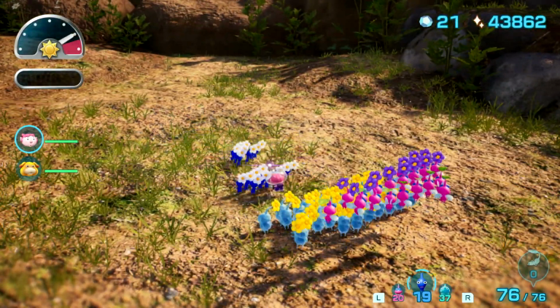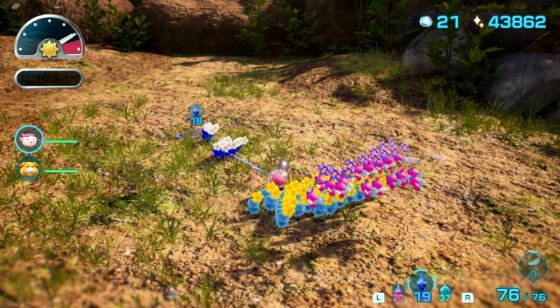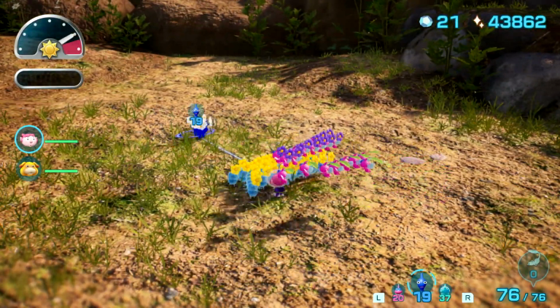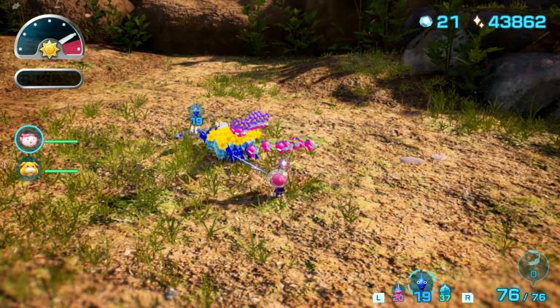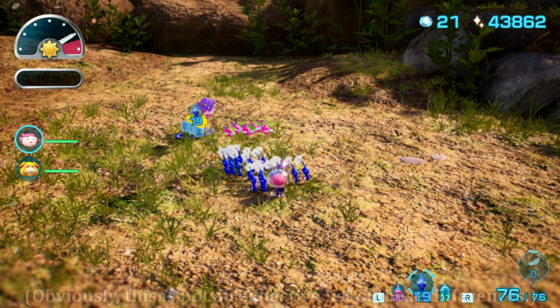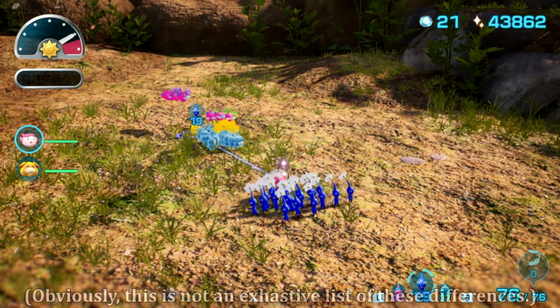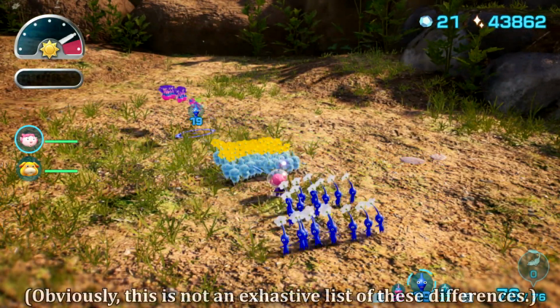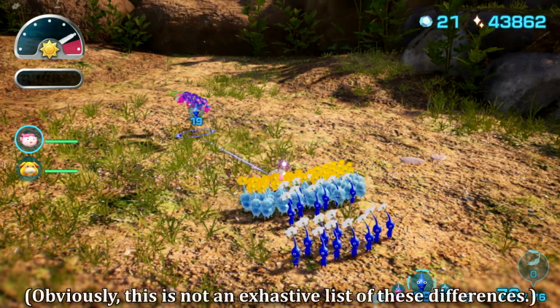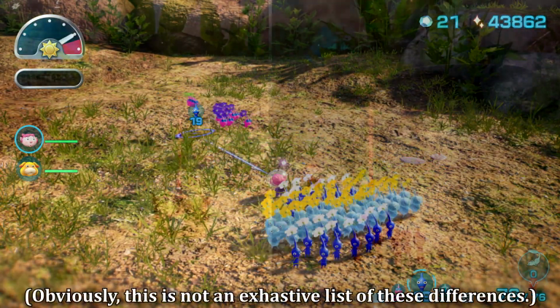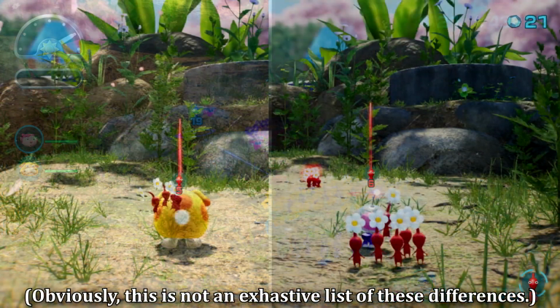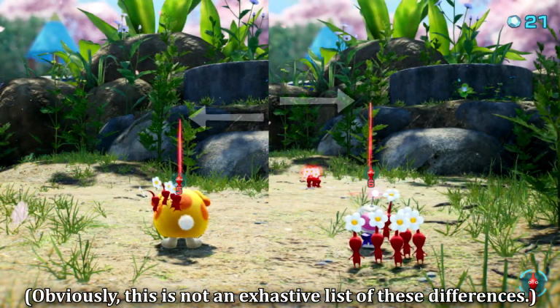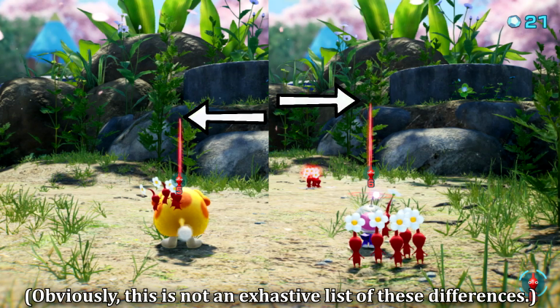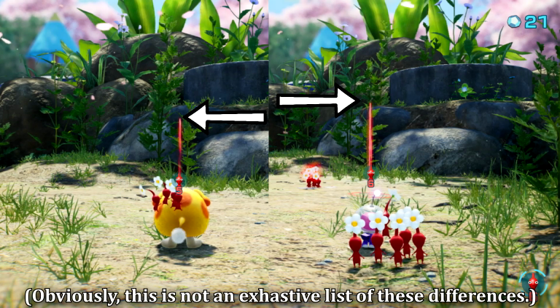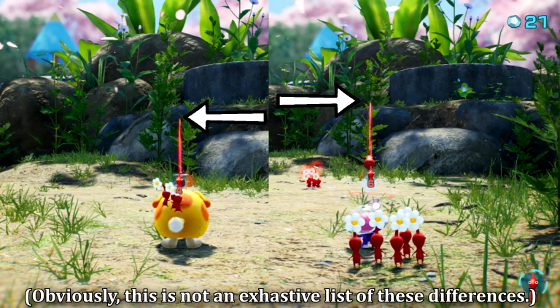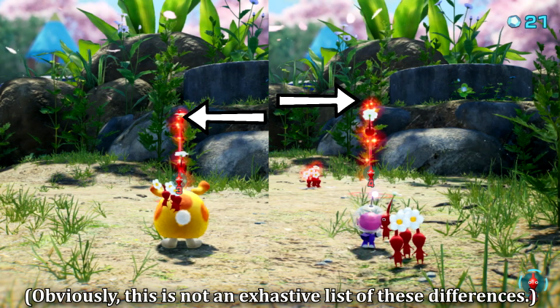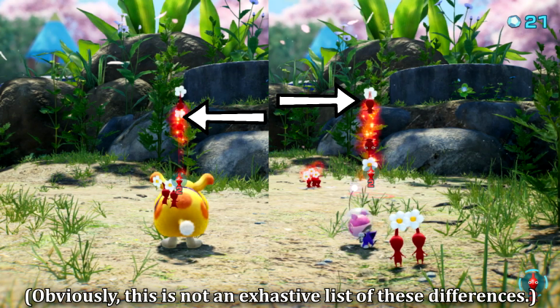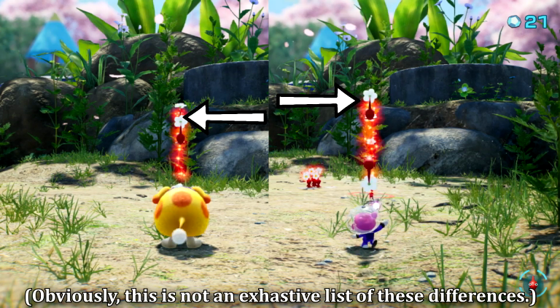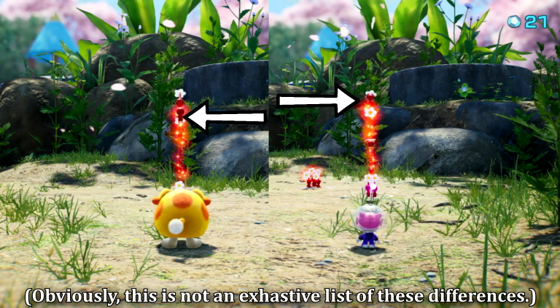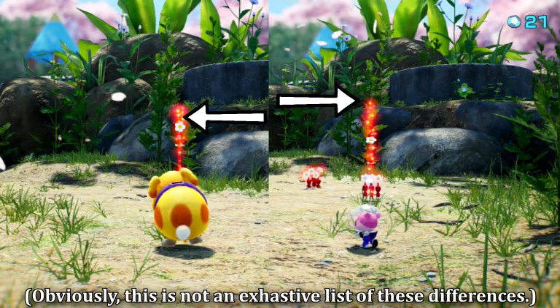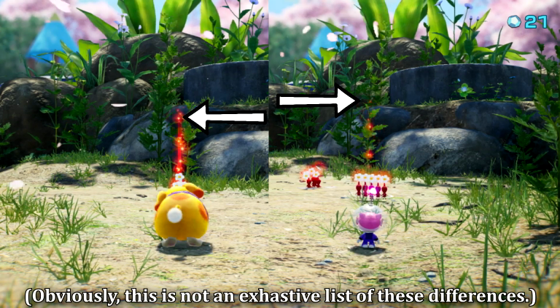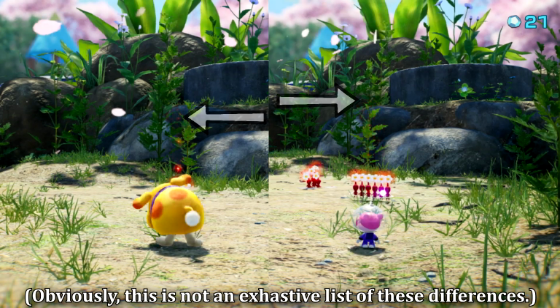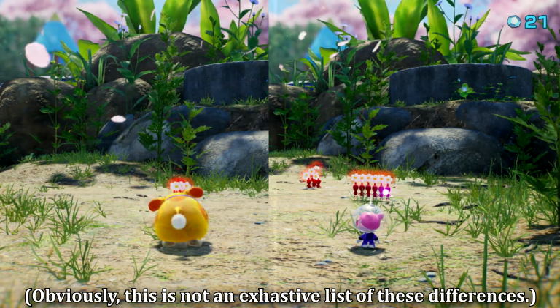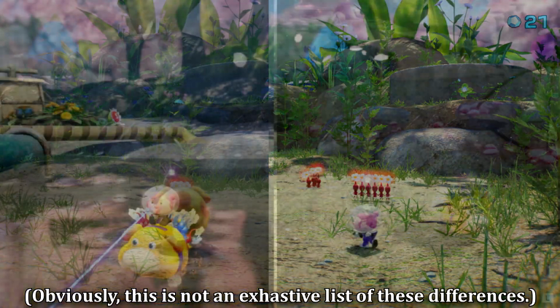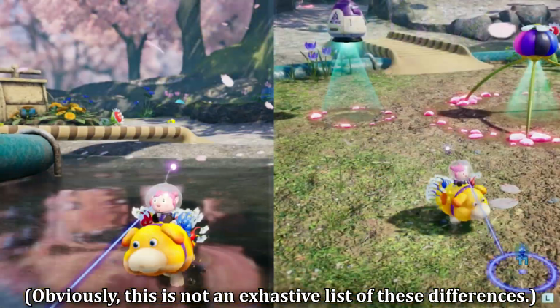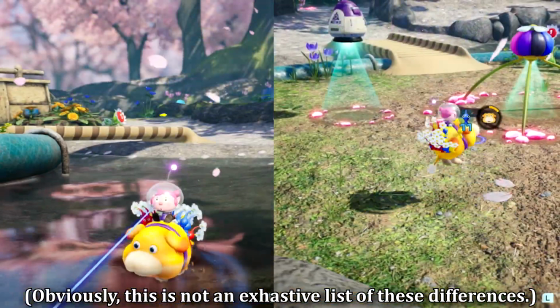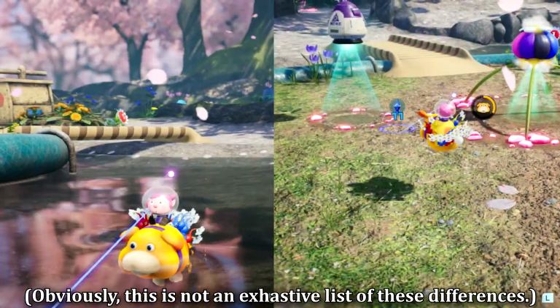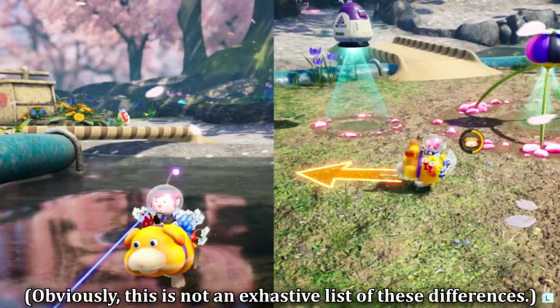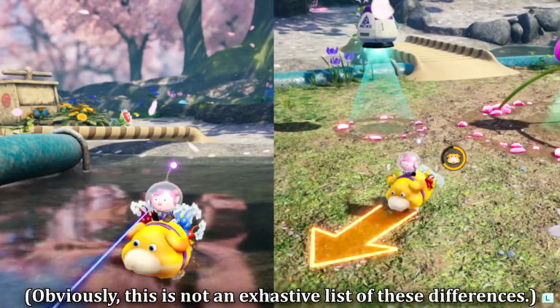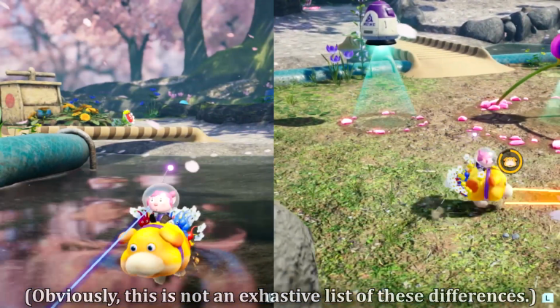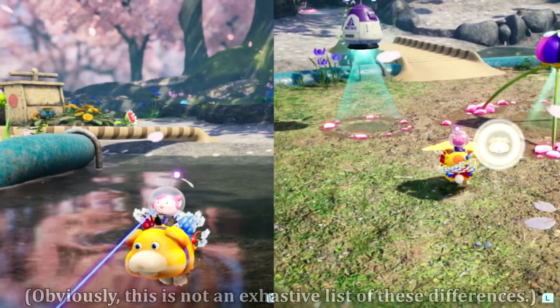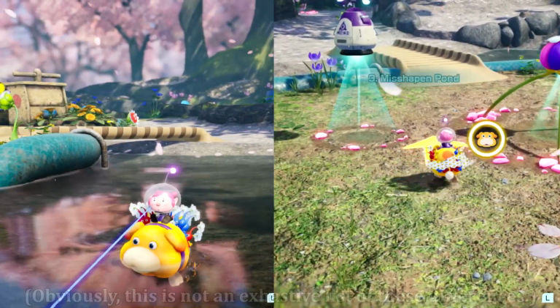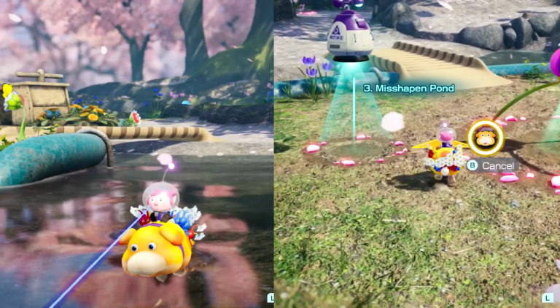The player character can charge their Pikmin and throw them in a comparatively high arc, while Oatchi can swim on the water's surface and rush.